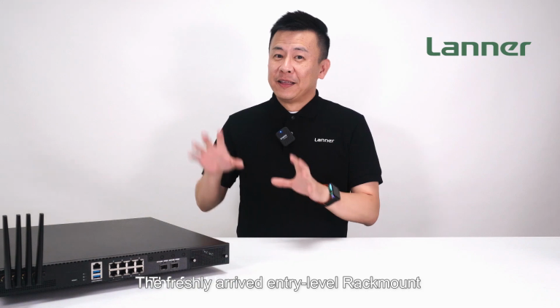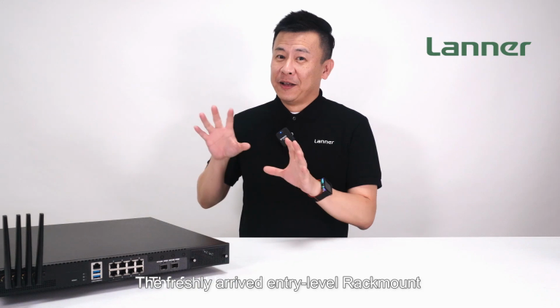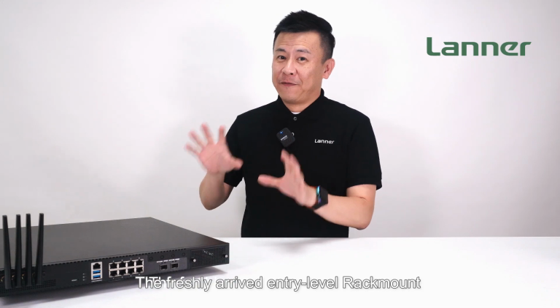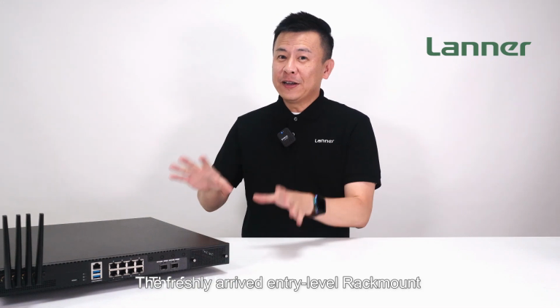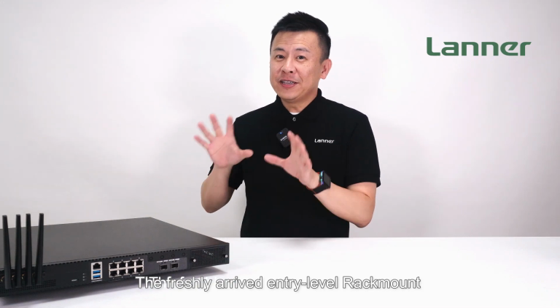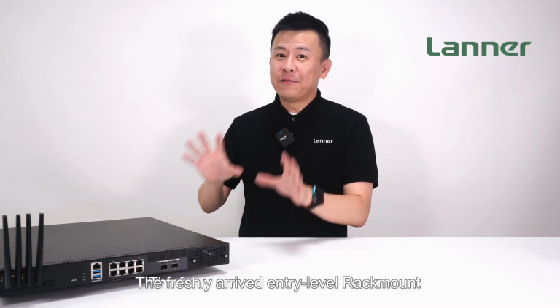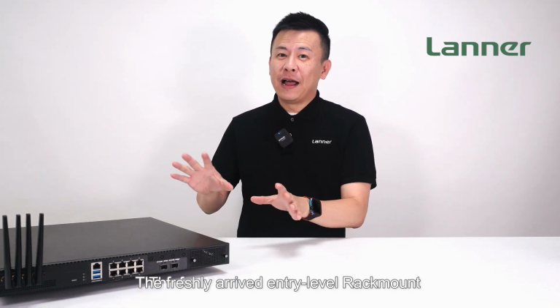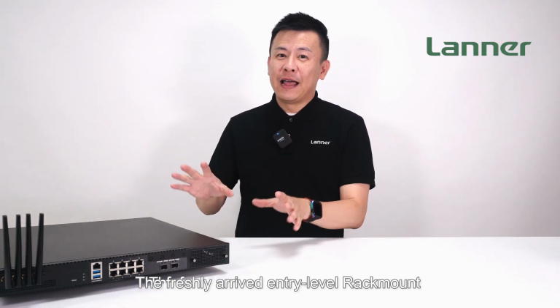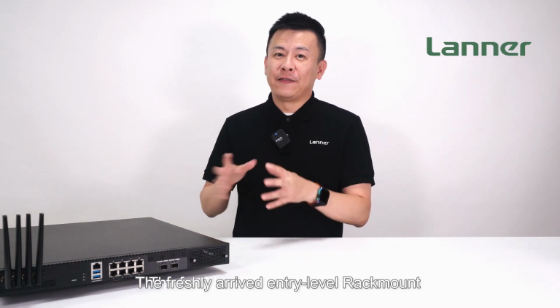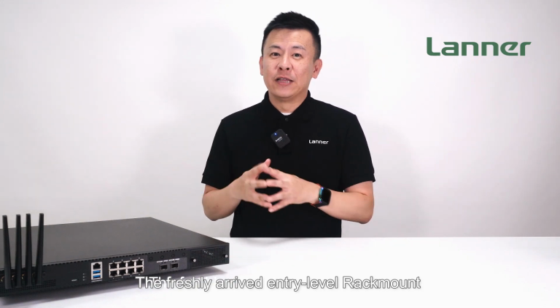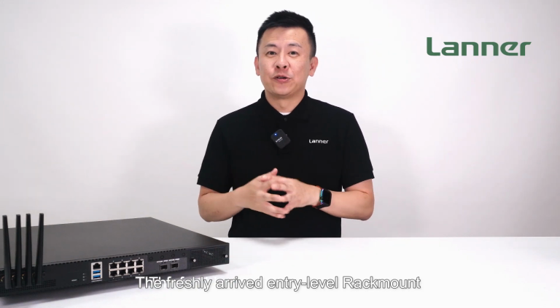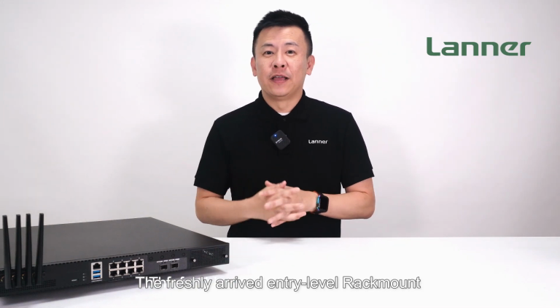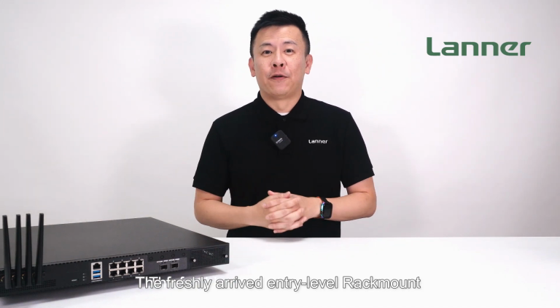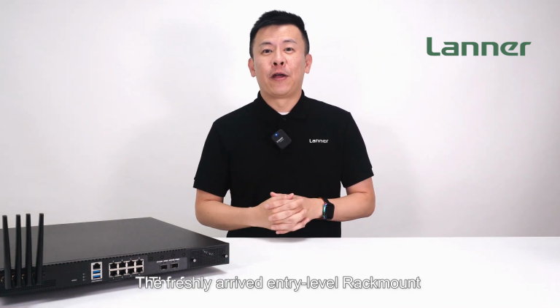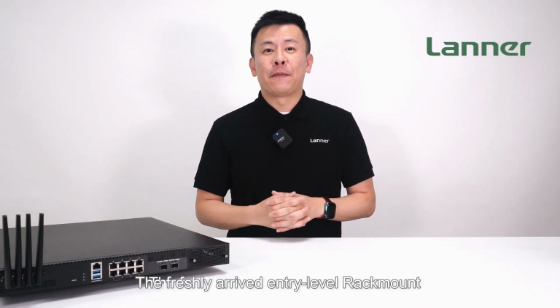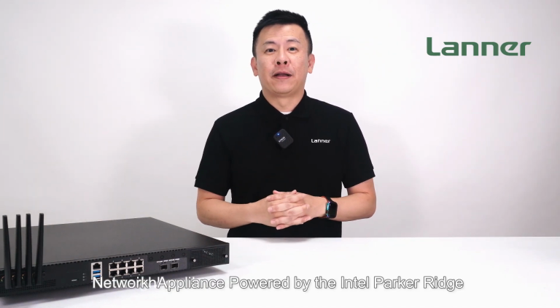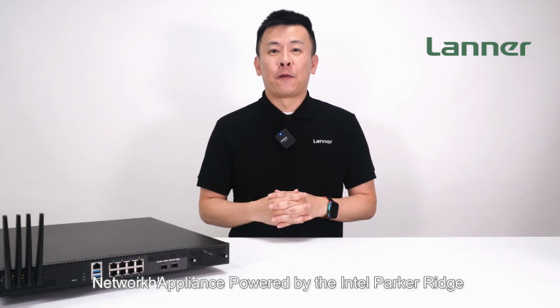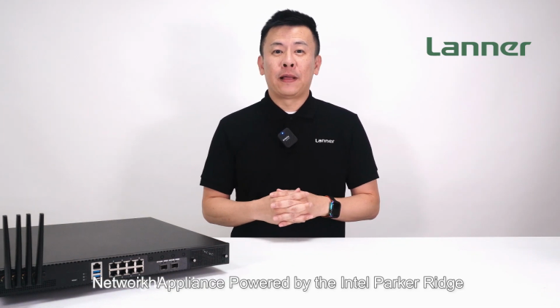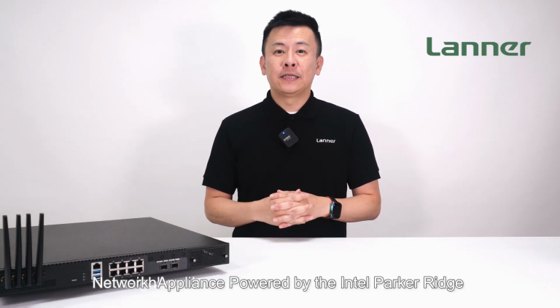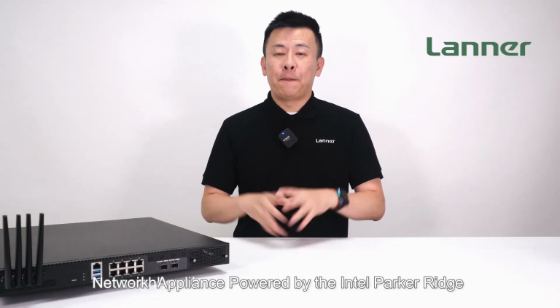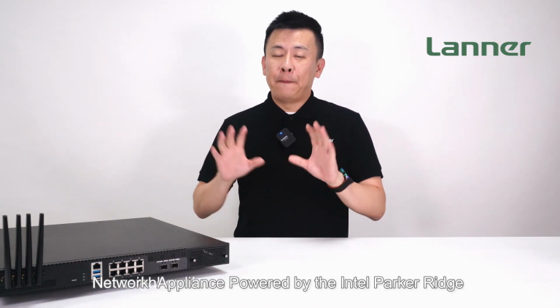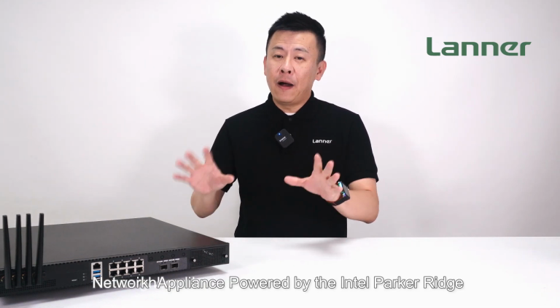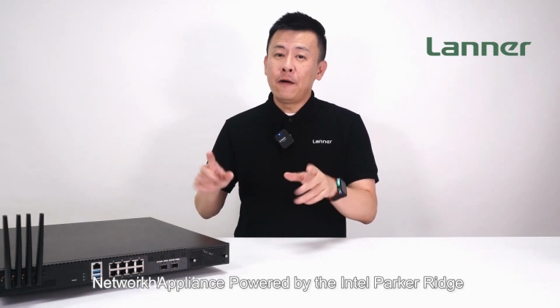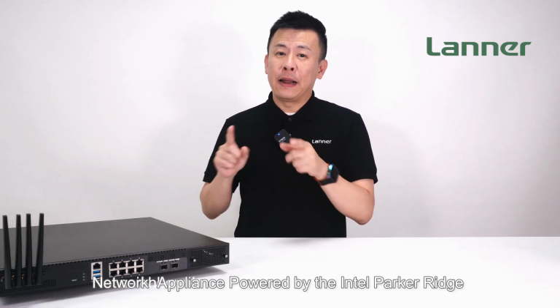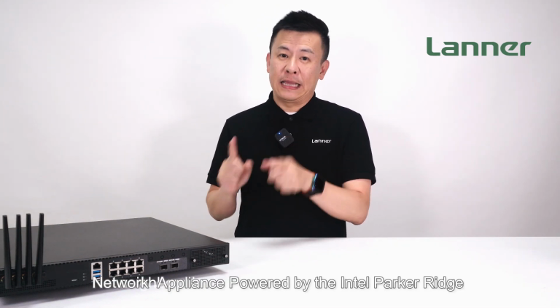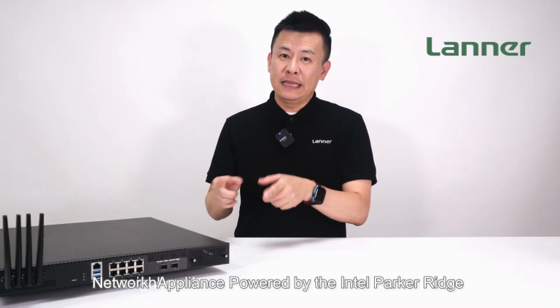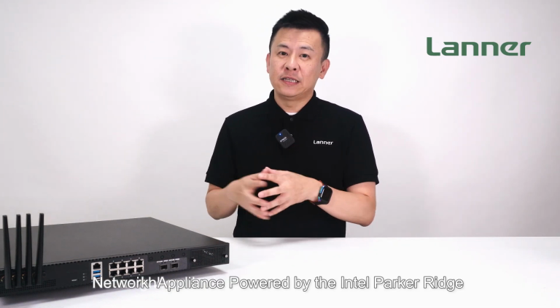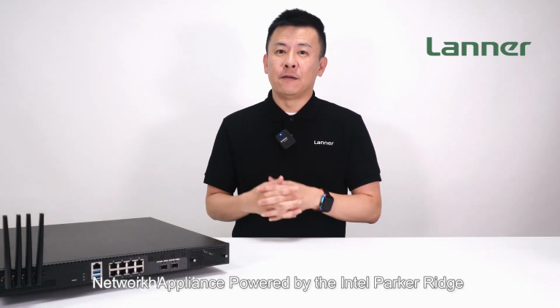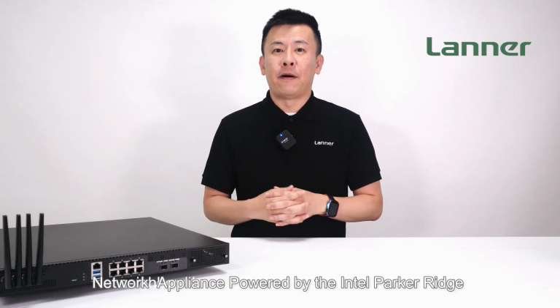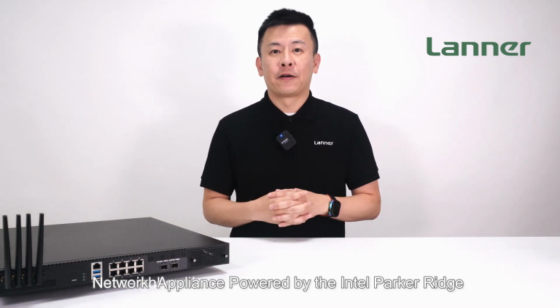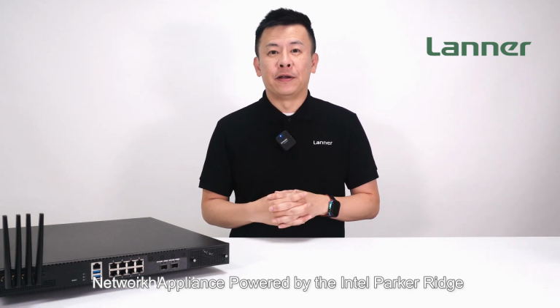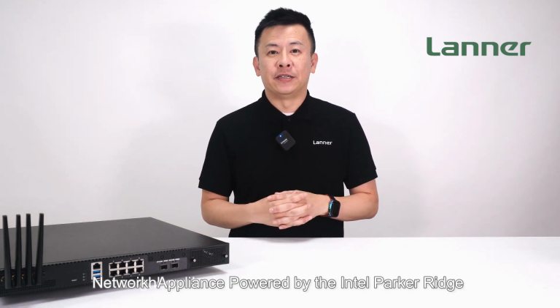The freshly arrived entry-level rackmount network appliance, powered by the Intel Pocket Ridge.